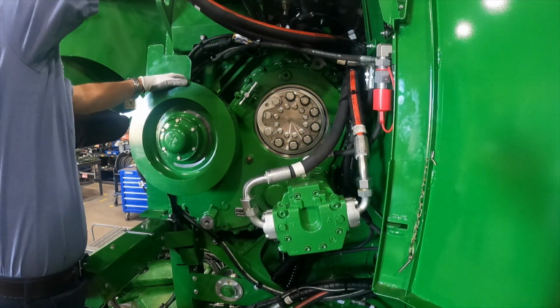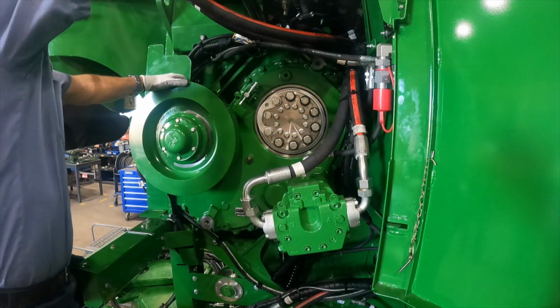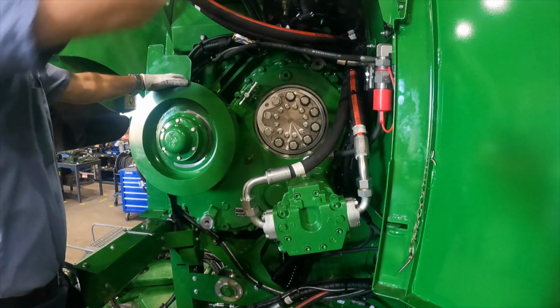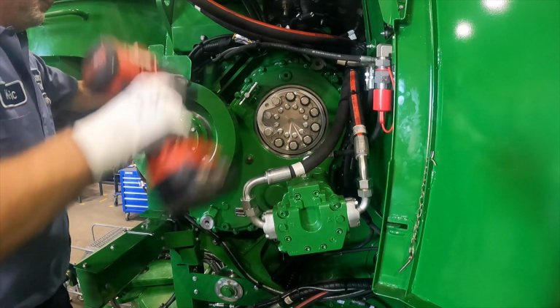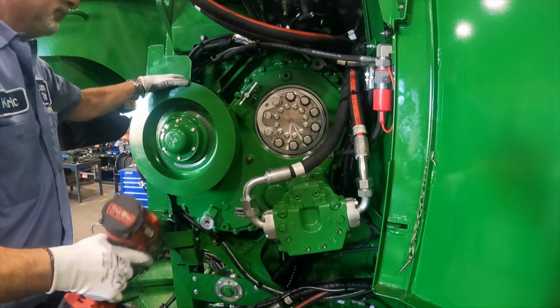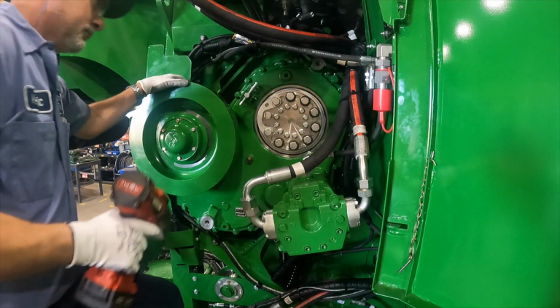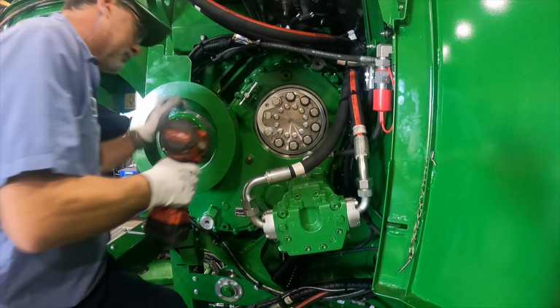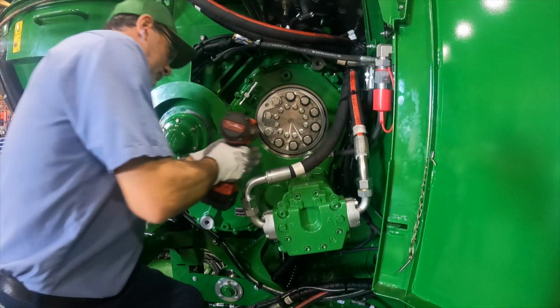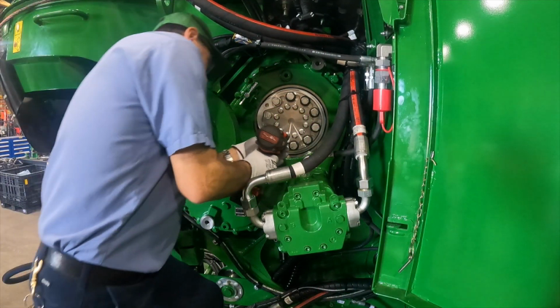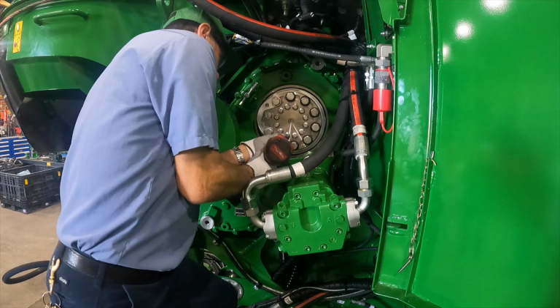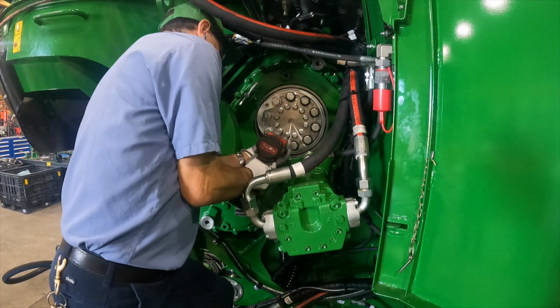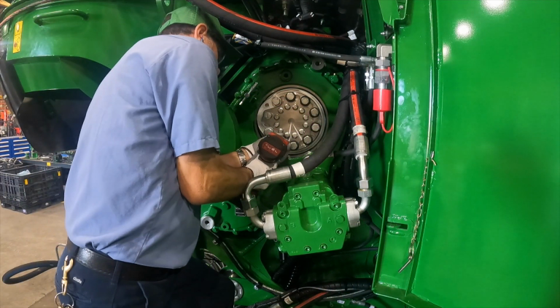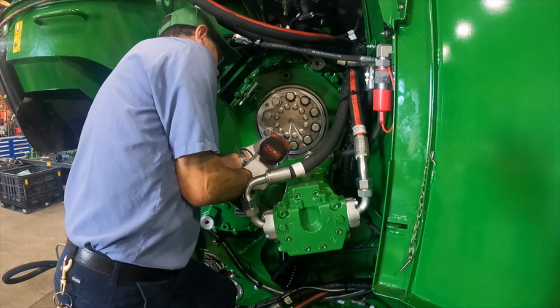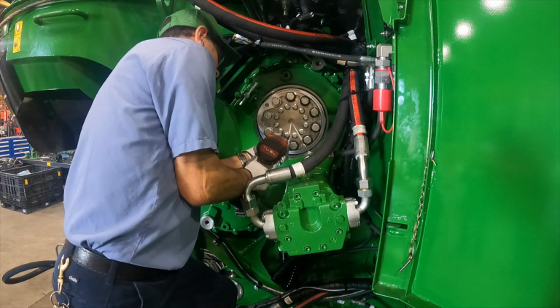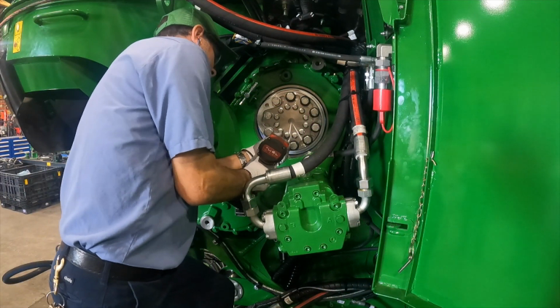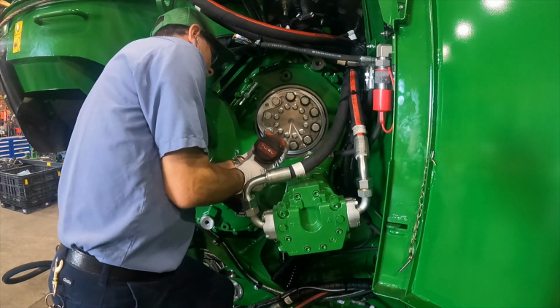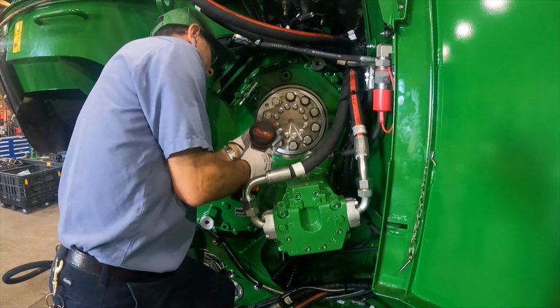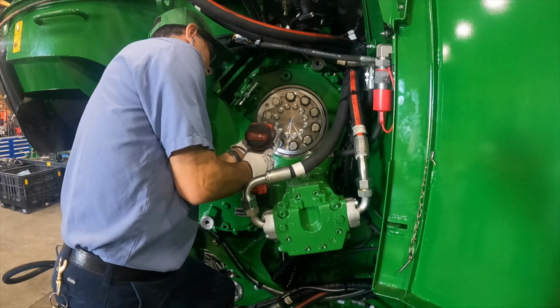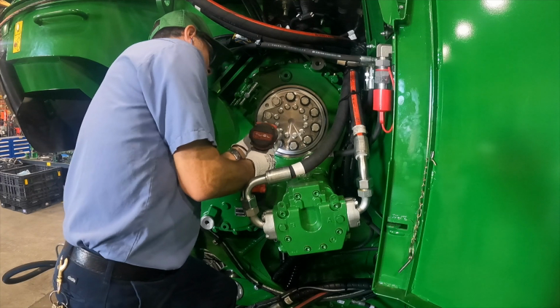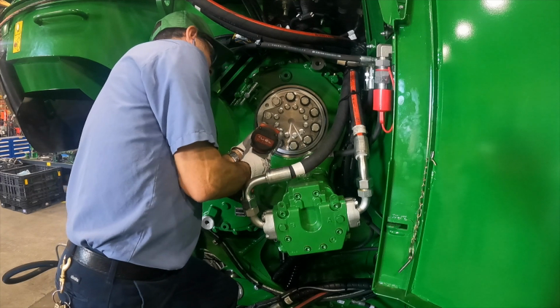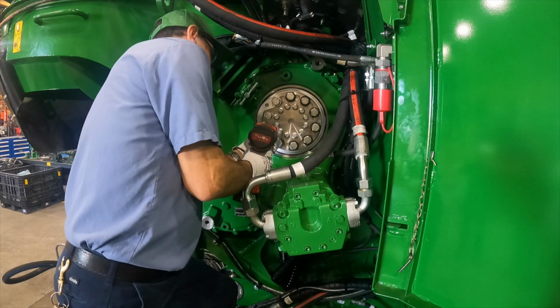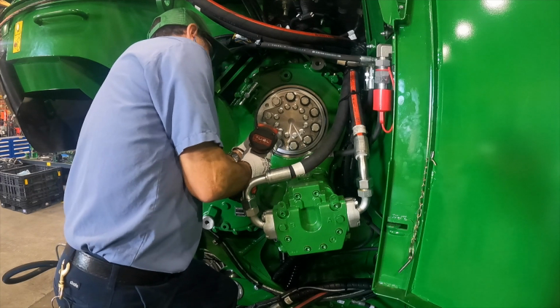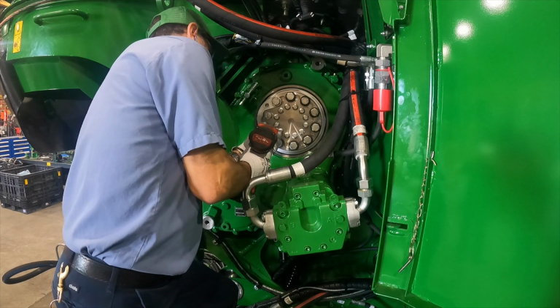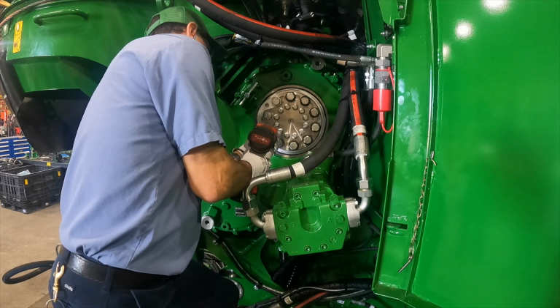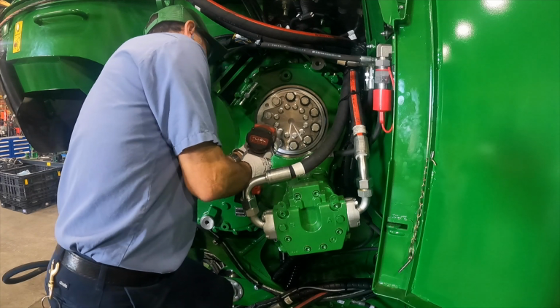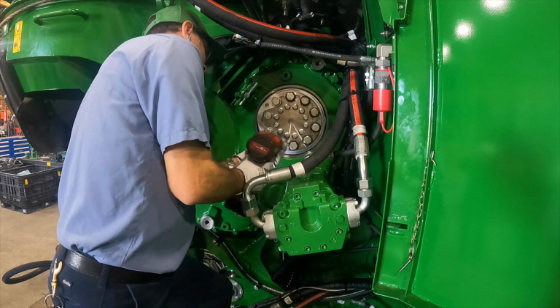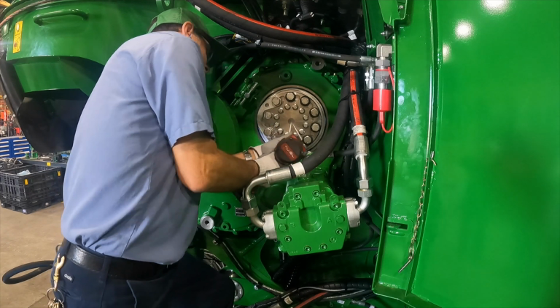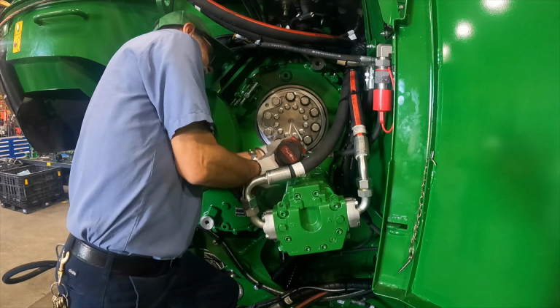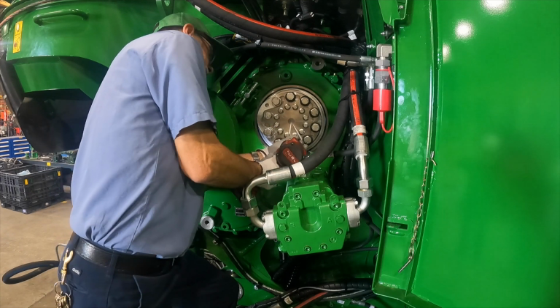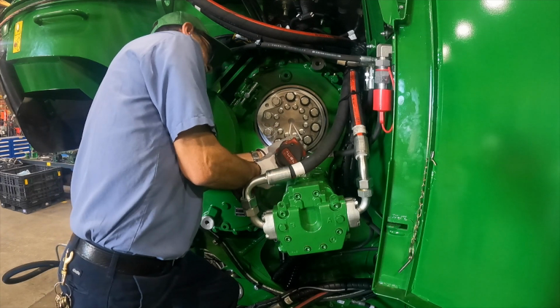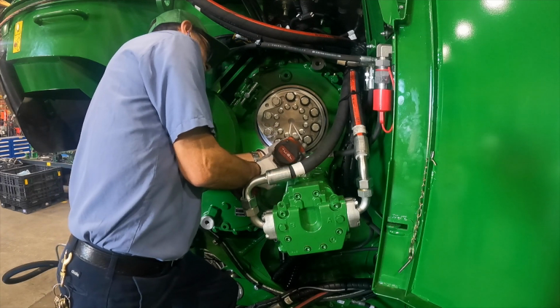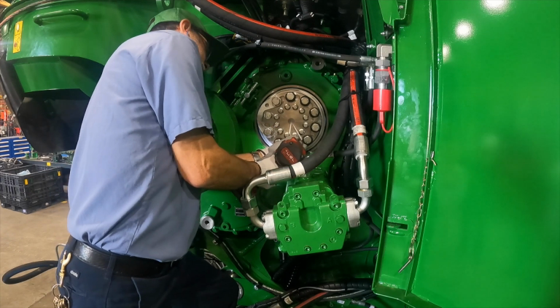Use your impact wrench and 1 and 1/8 inch socket to slightly loosen the nine chopper bolts encircling the outer edge of the external timer.